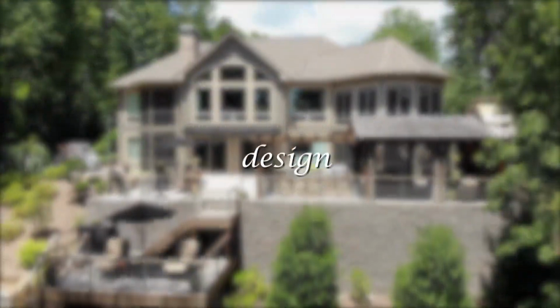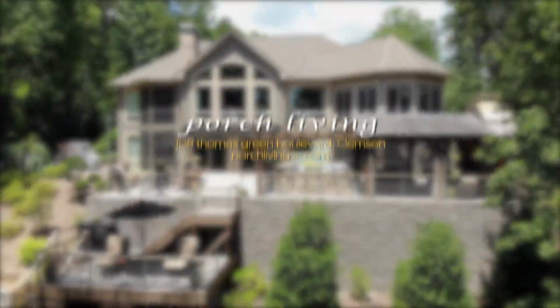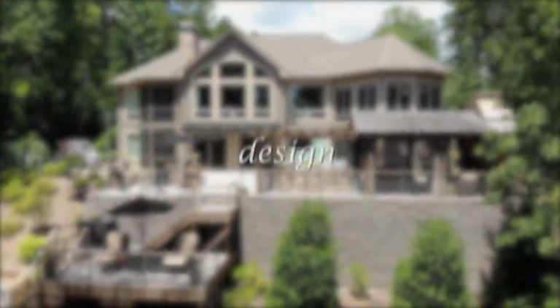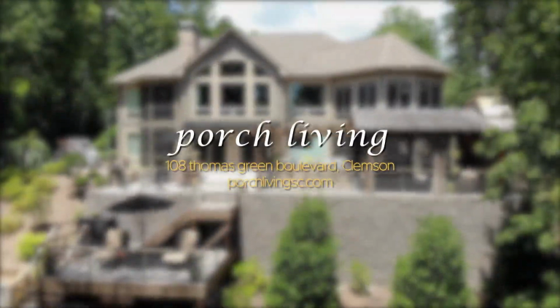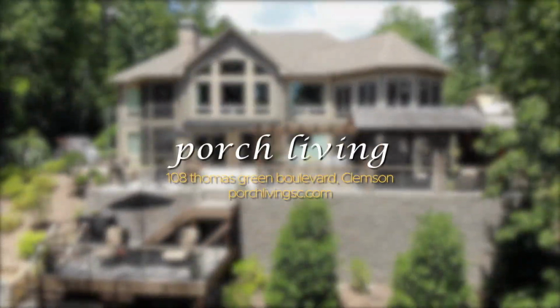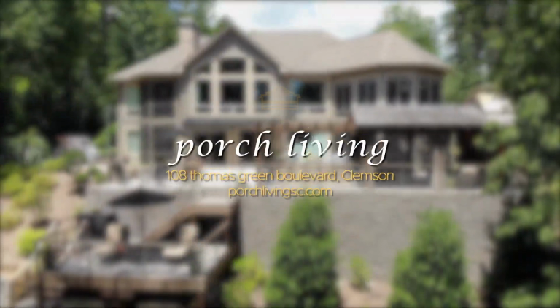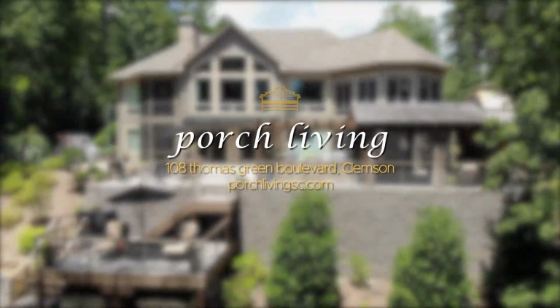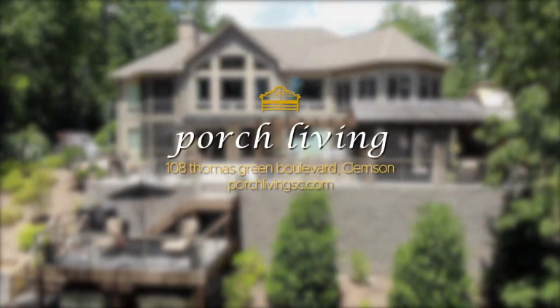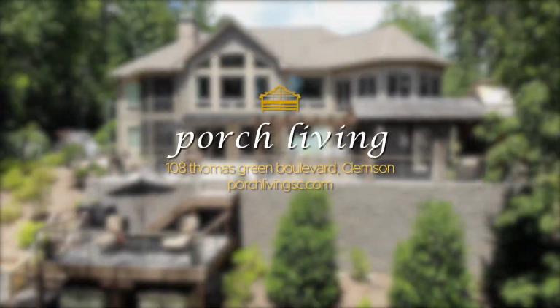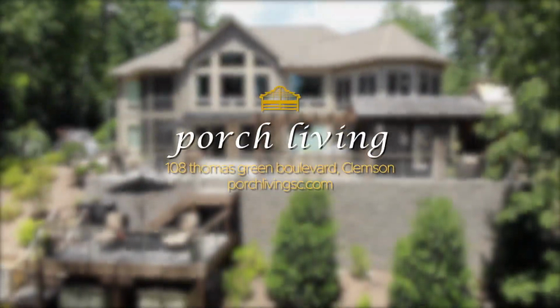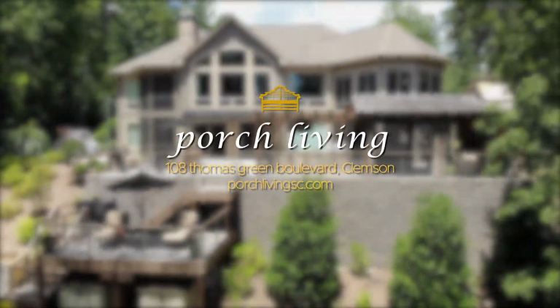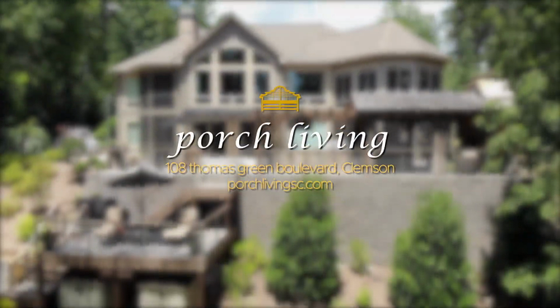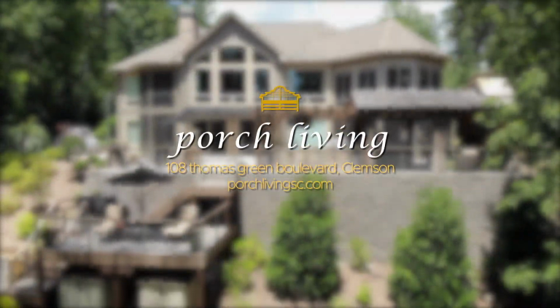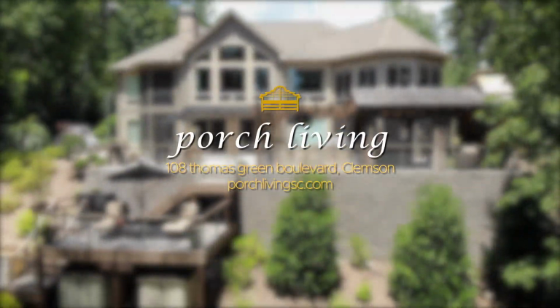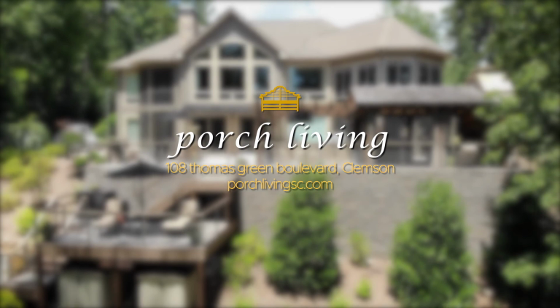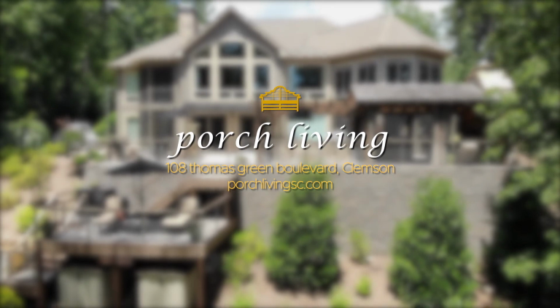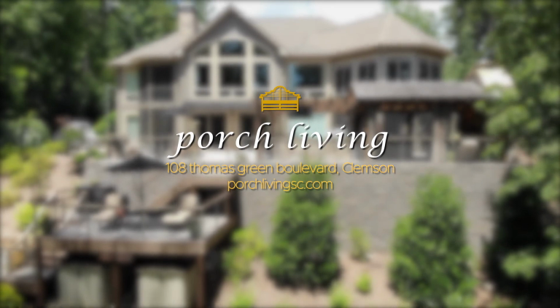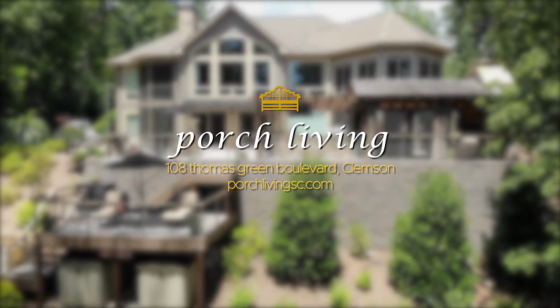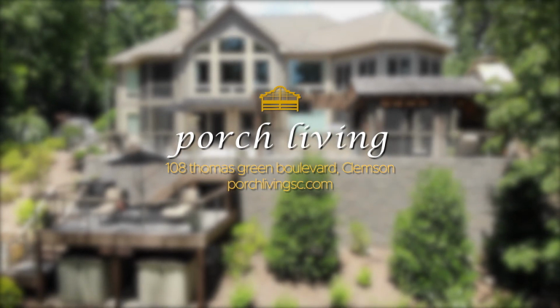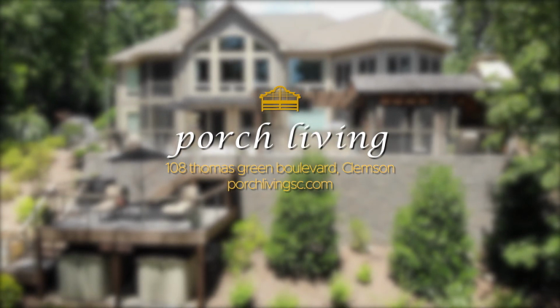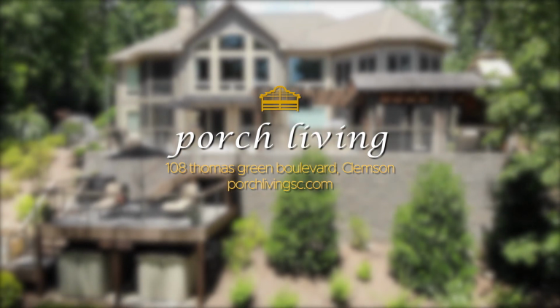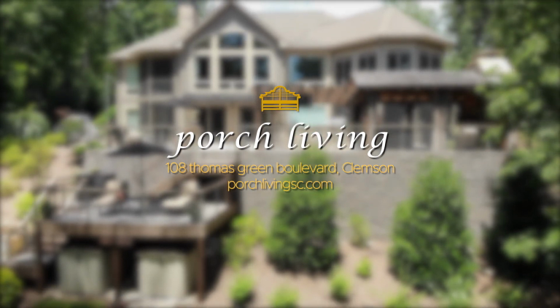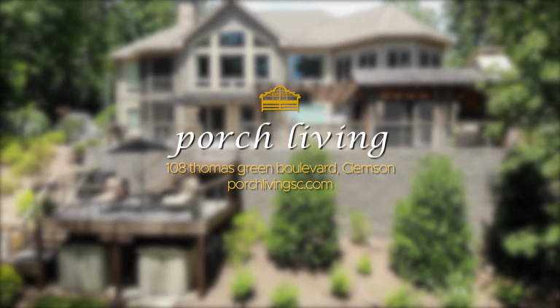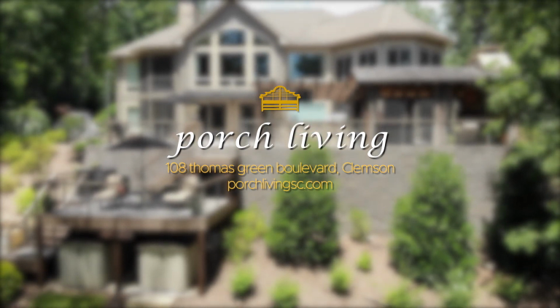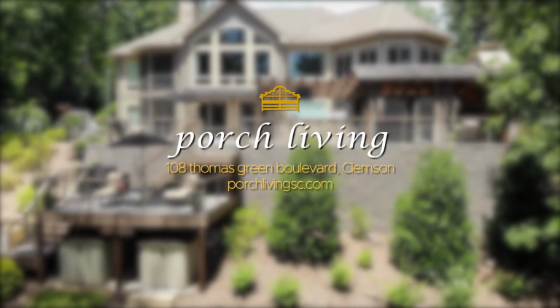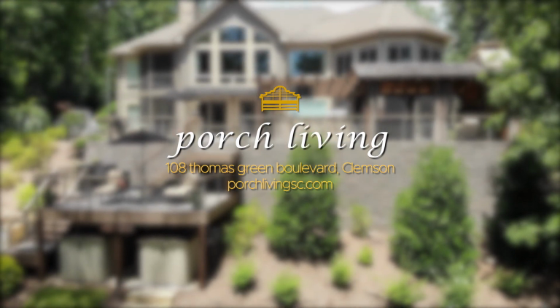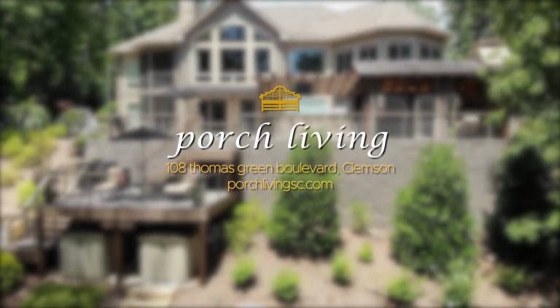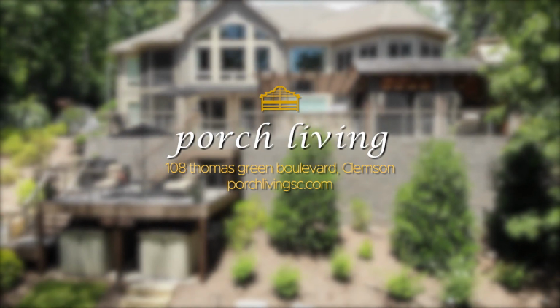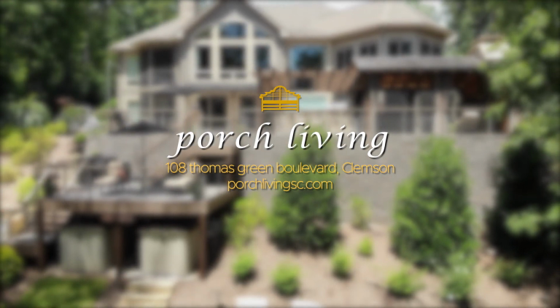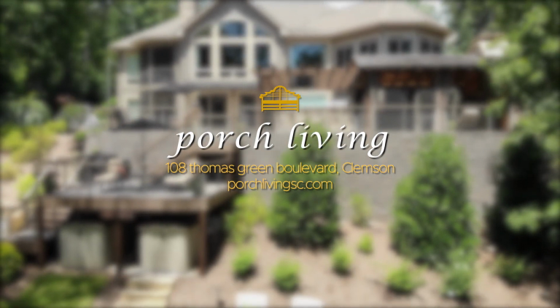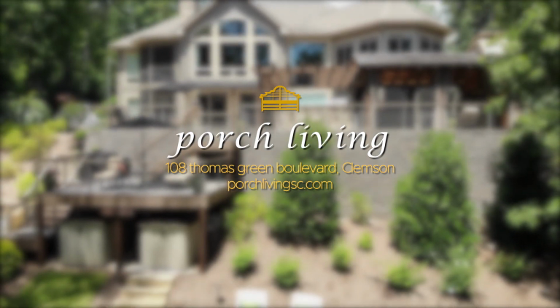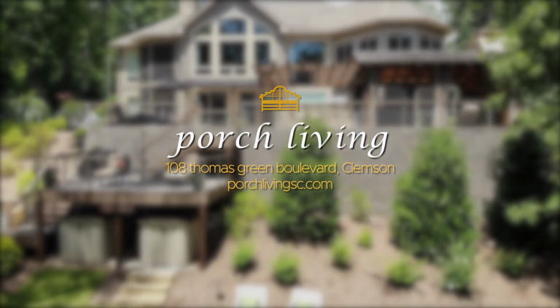Porch Living — designers and builders of functional outdoor living spaces. Visit our showroom and talk to a designer today.